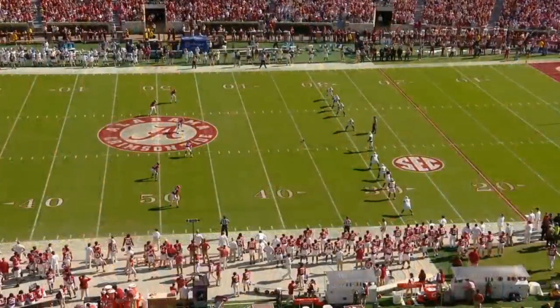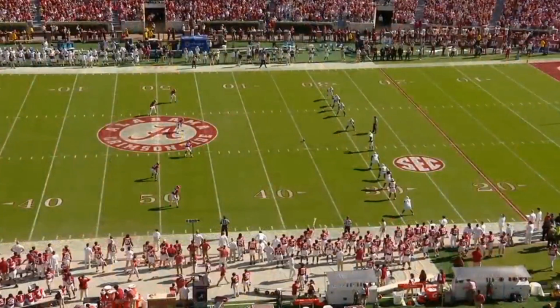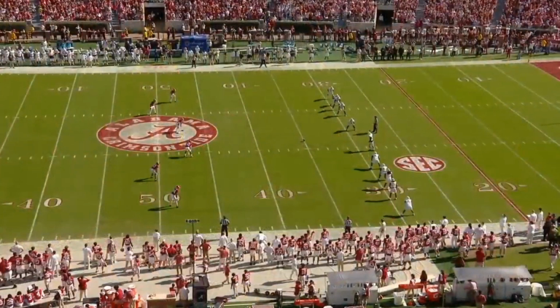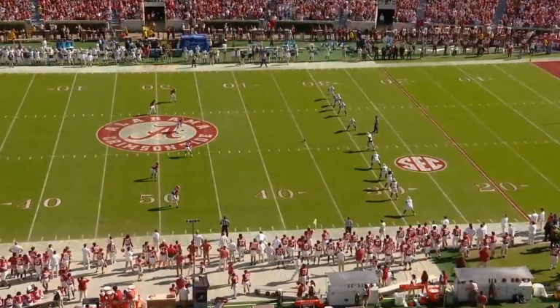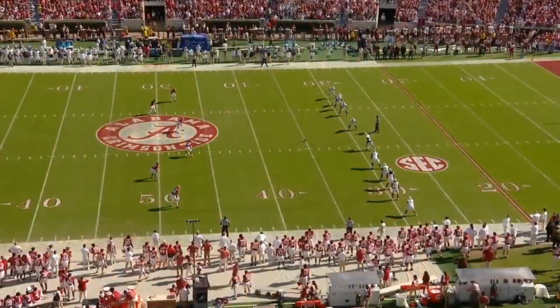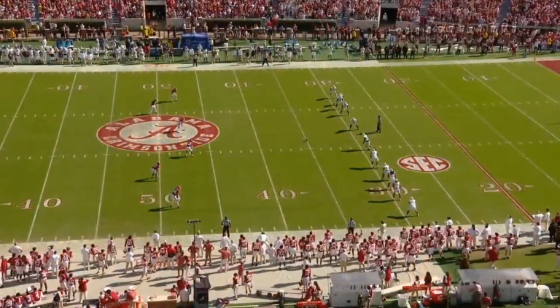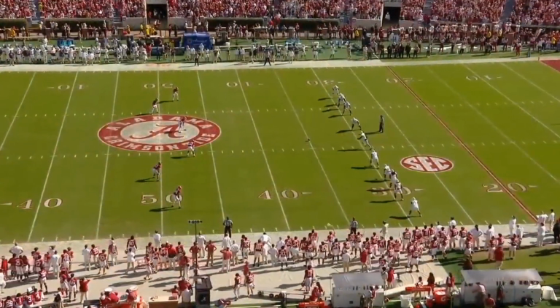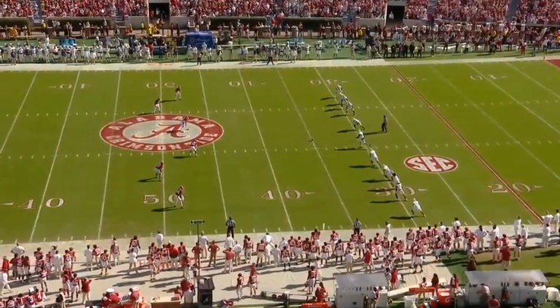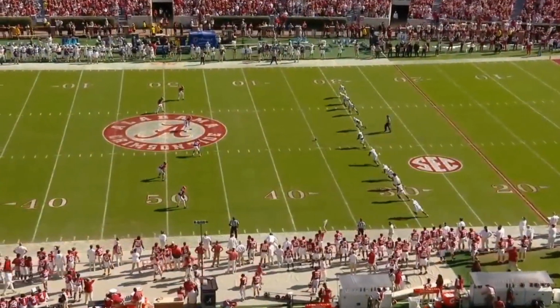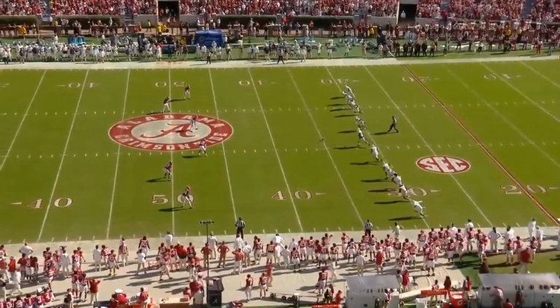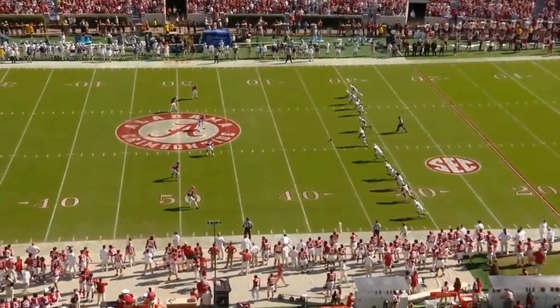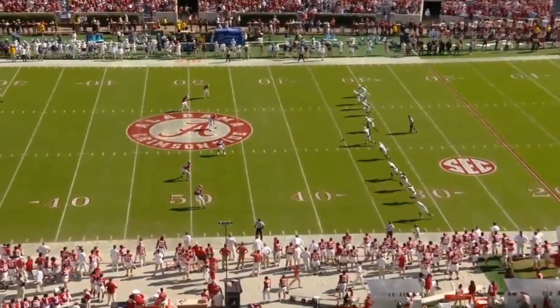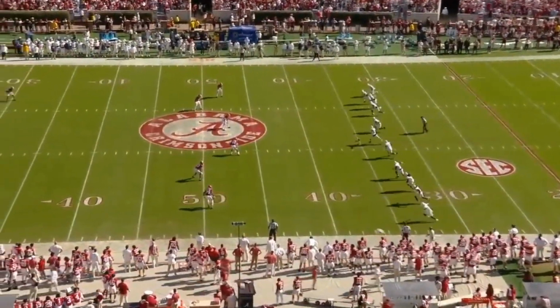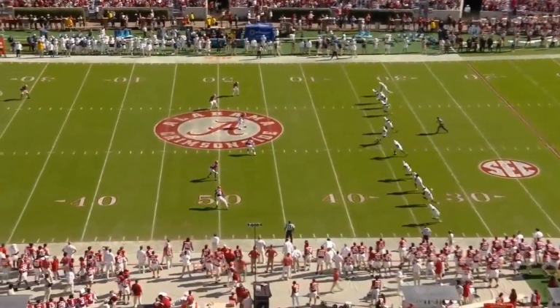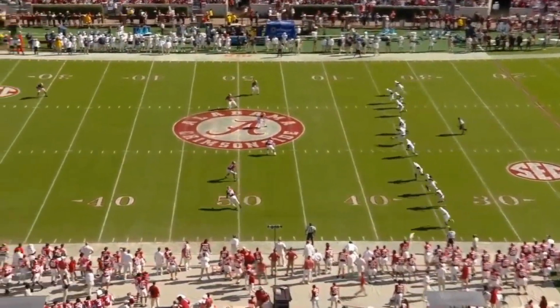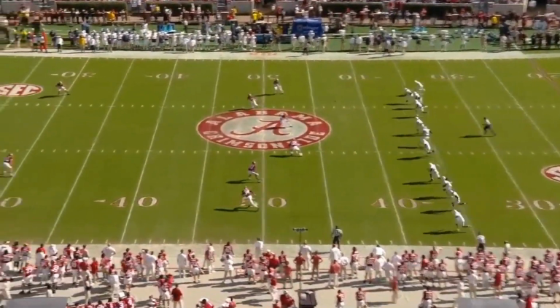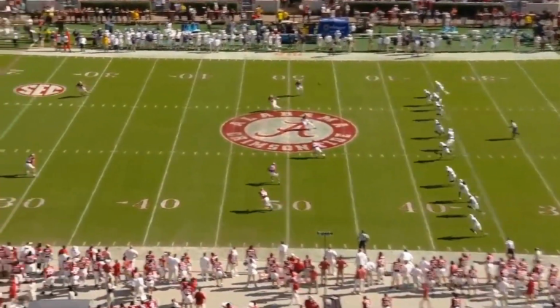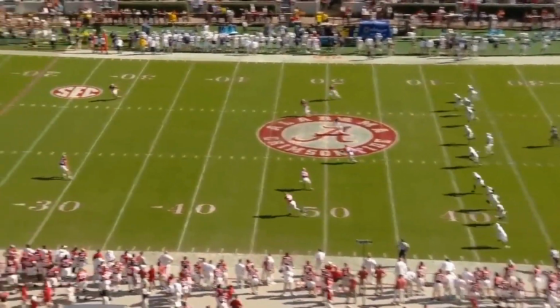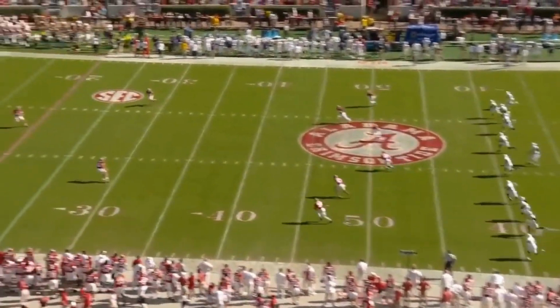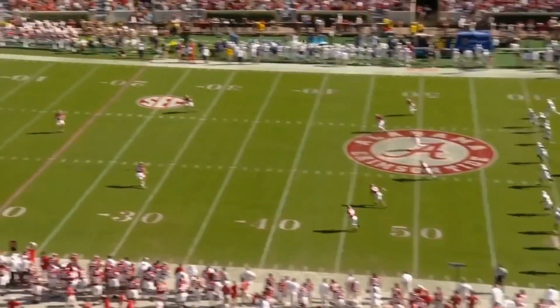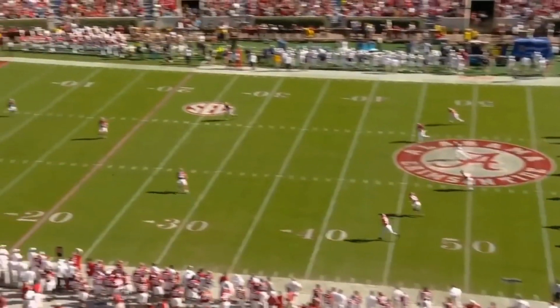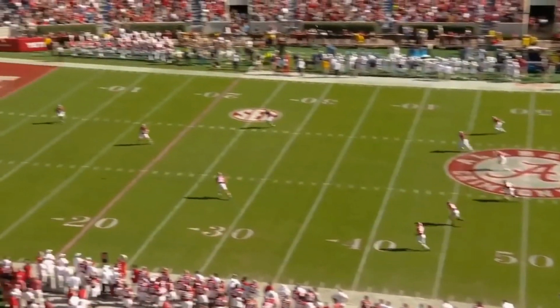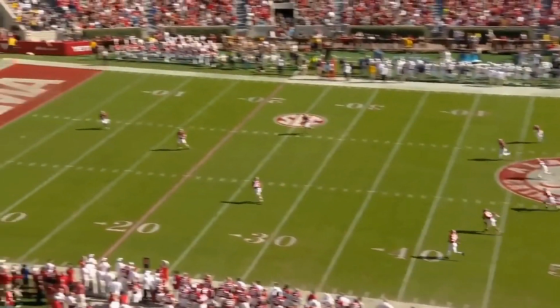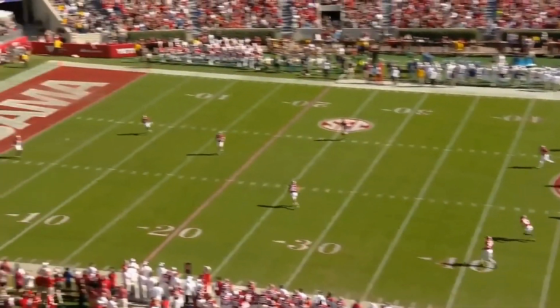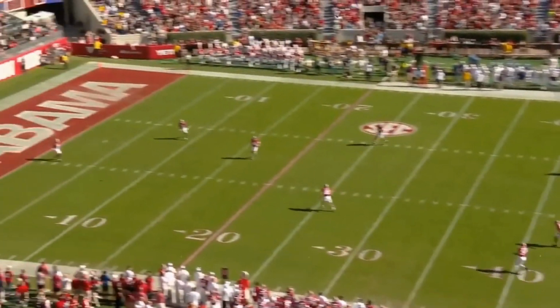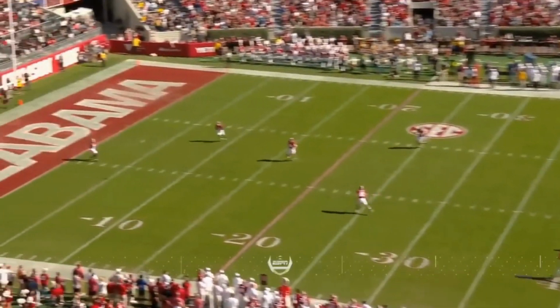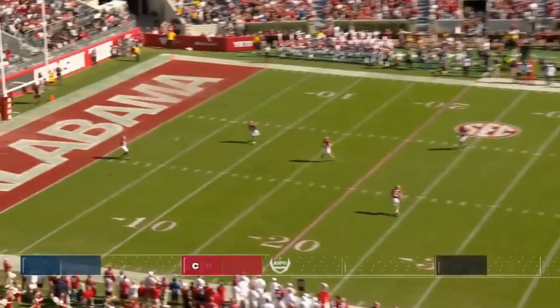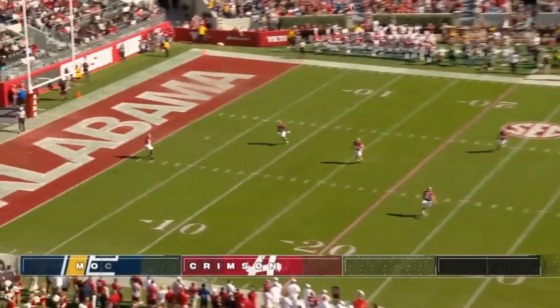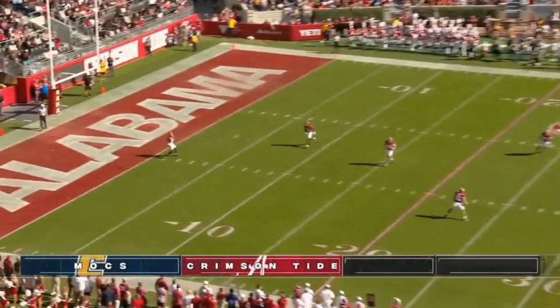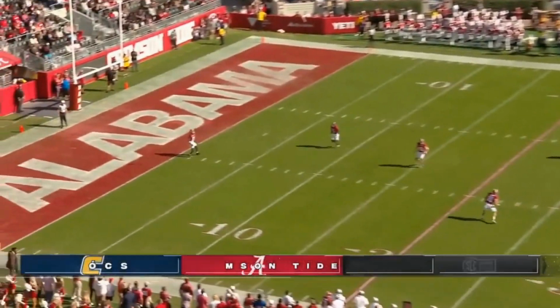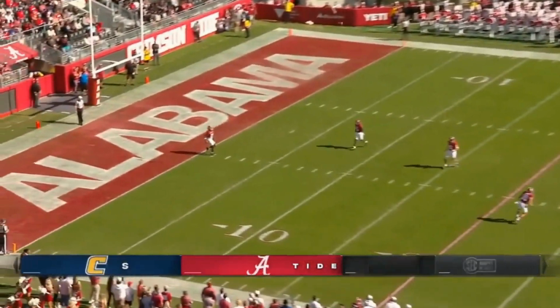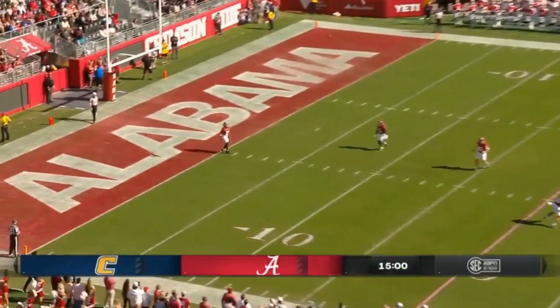Rocky, can you imagine getting your first start inside Bryant-Denny Stadium? It's amazing.